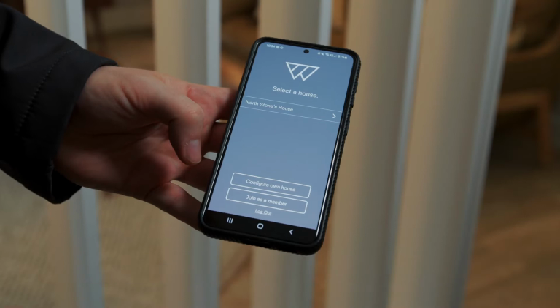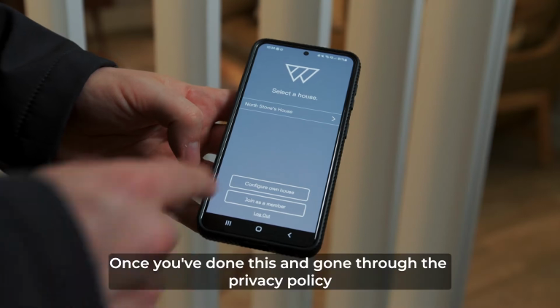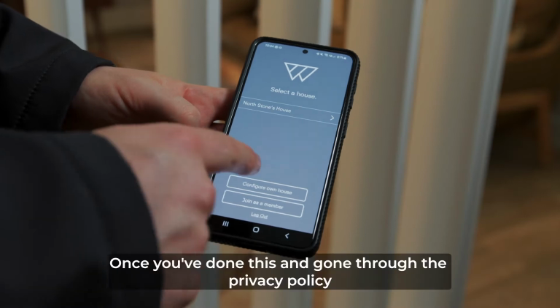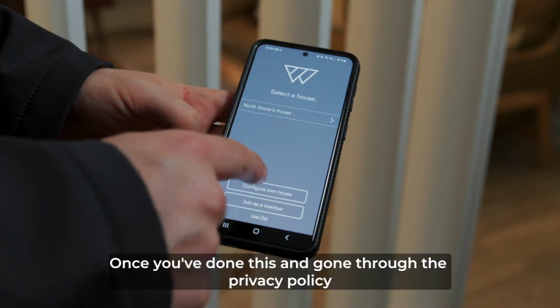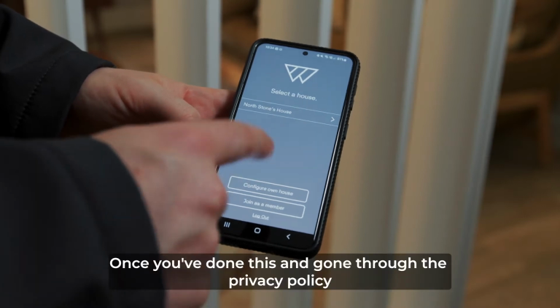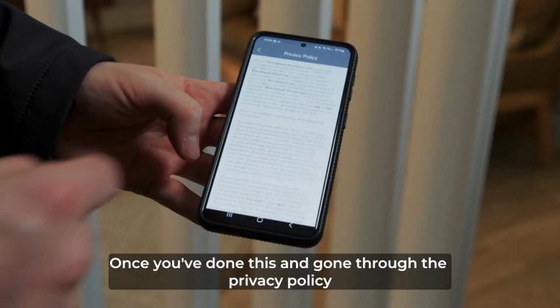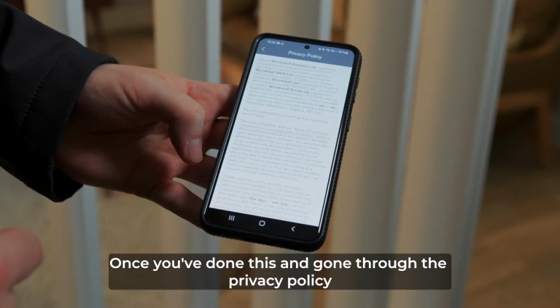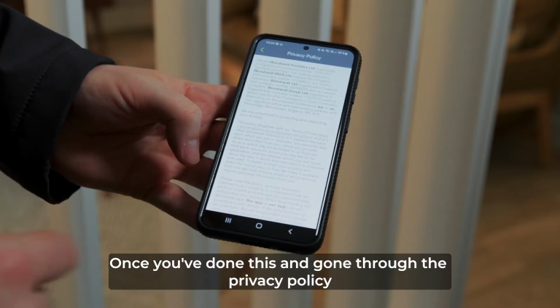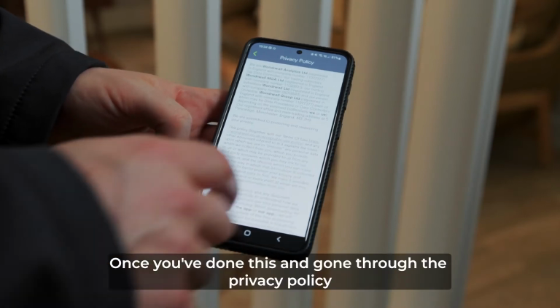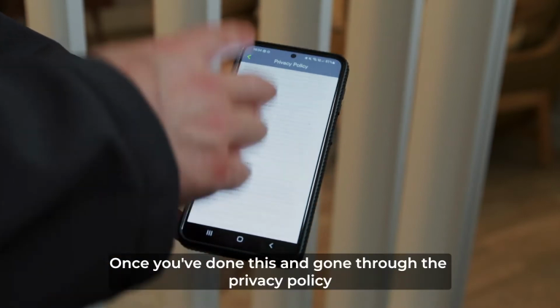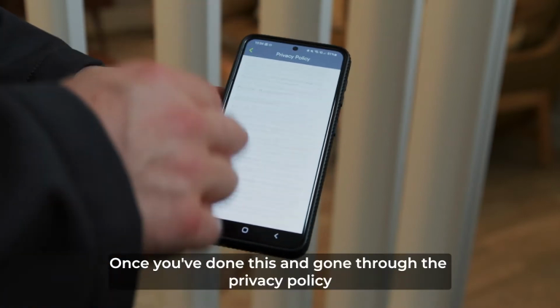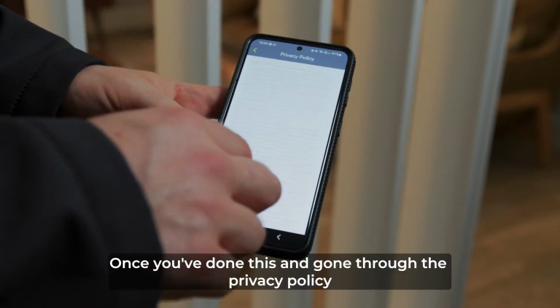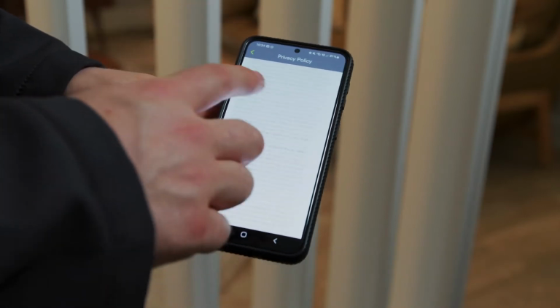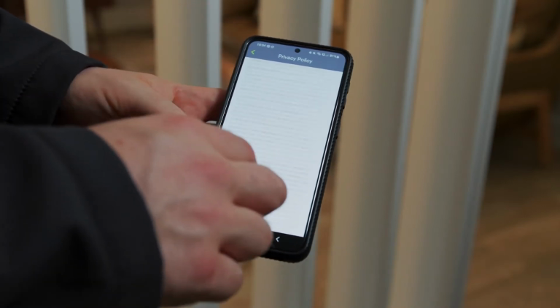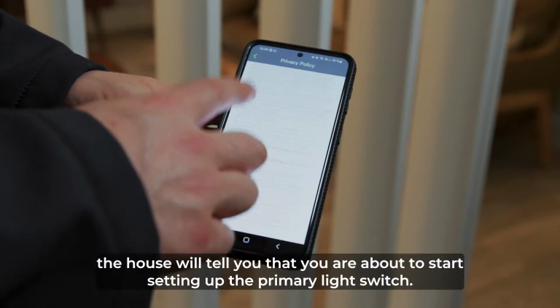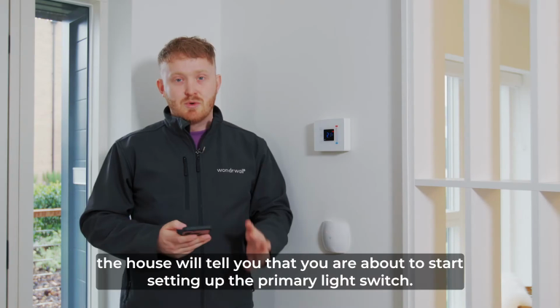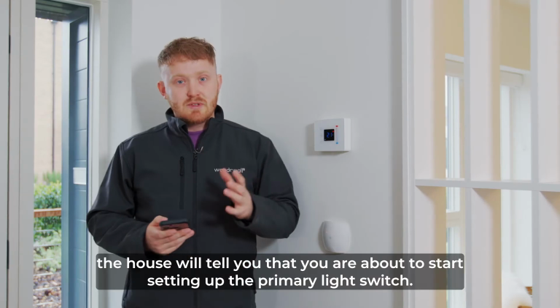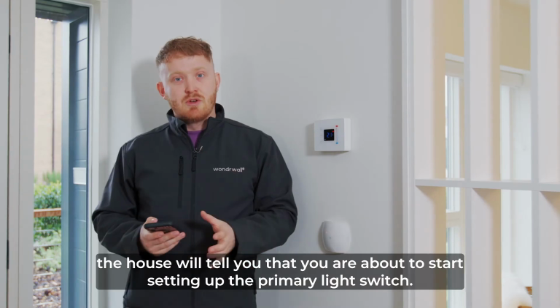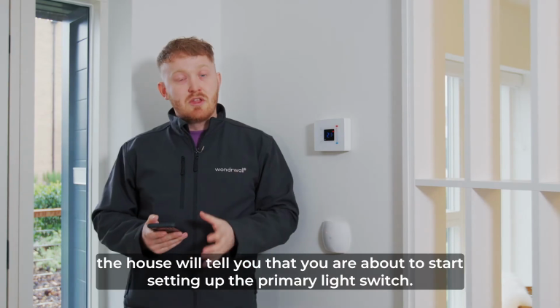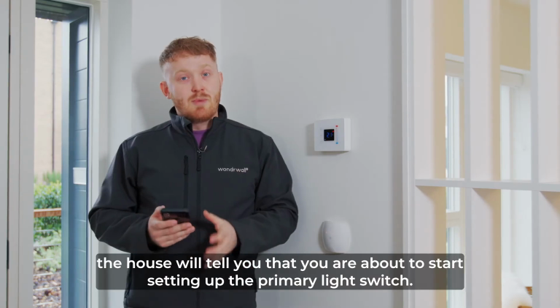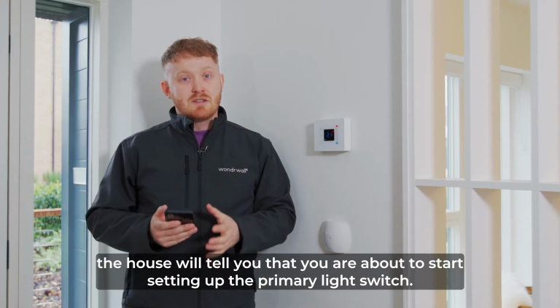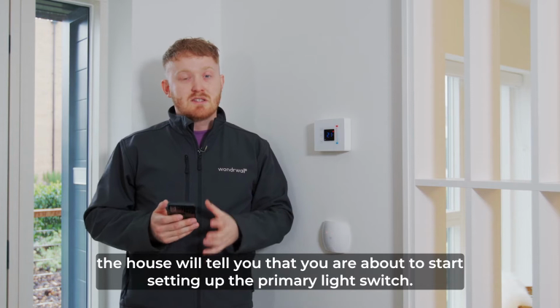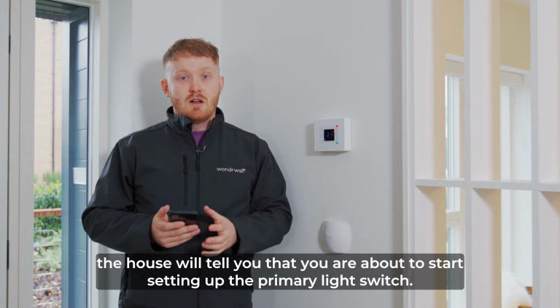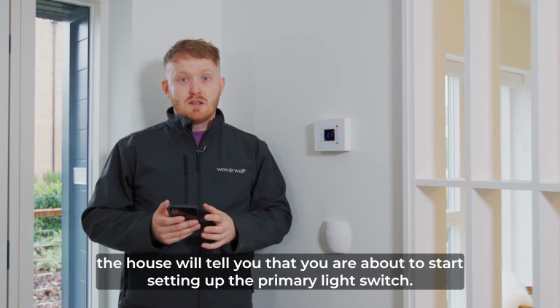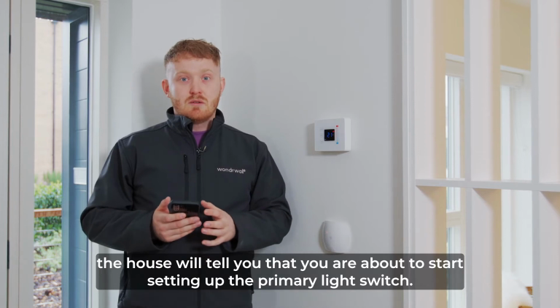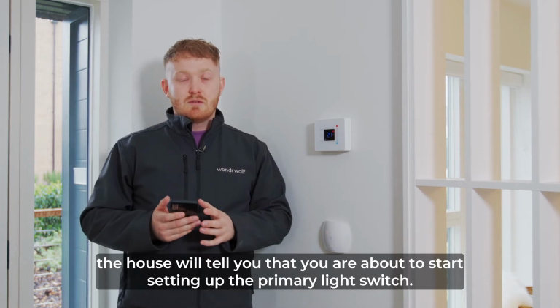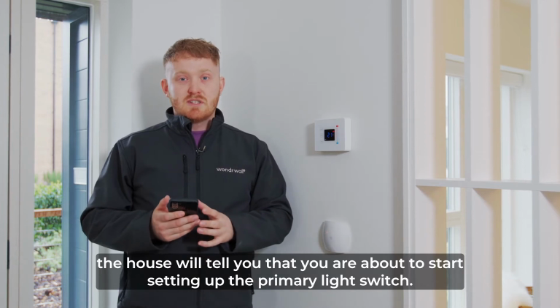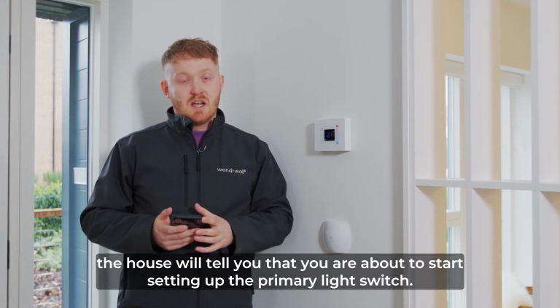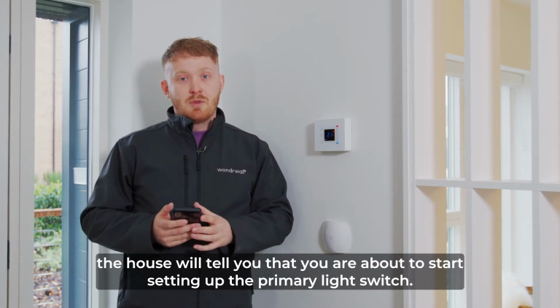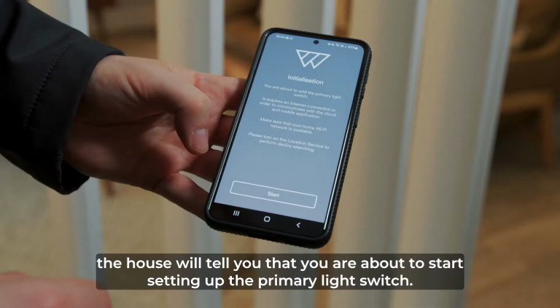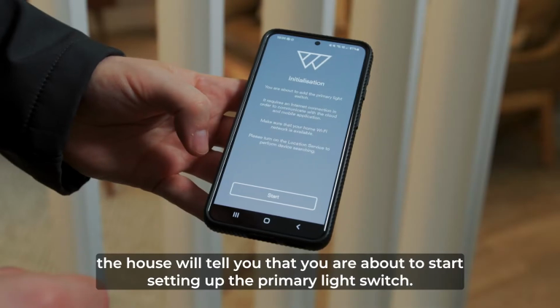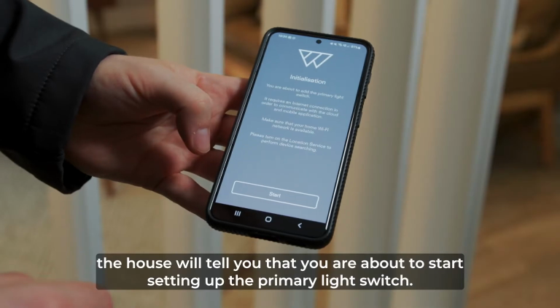Once you've done this and gone through the privacy policy, the app will tell you that you're about to start setting up the primary light switch.